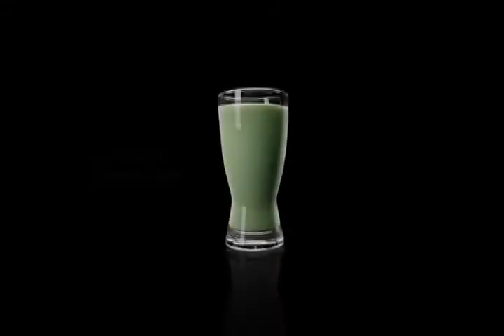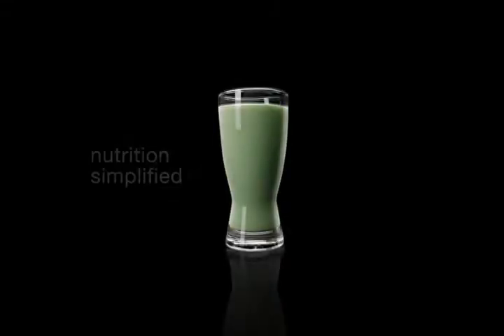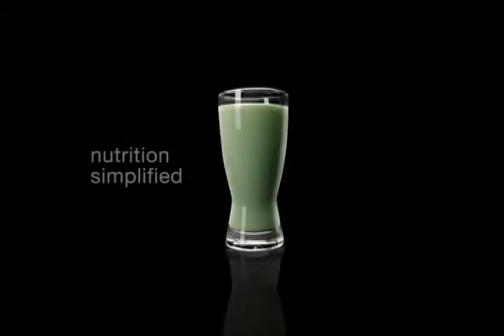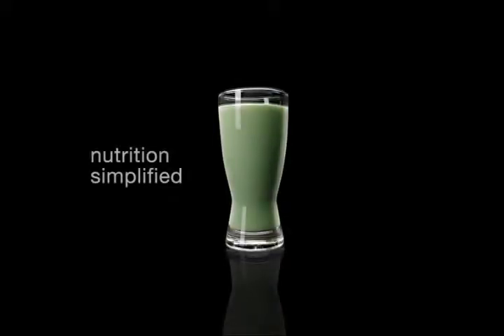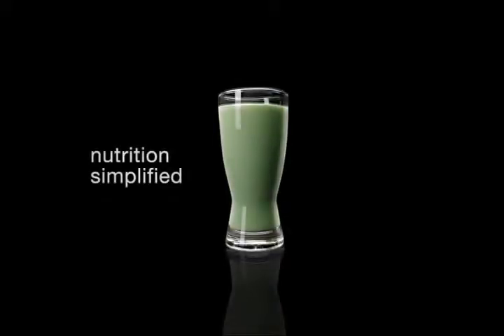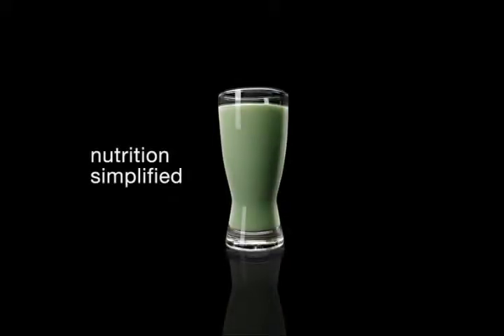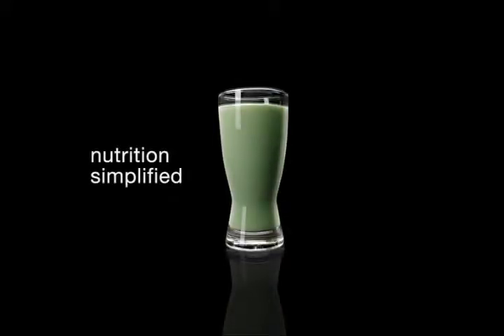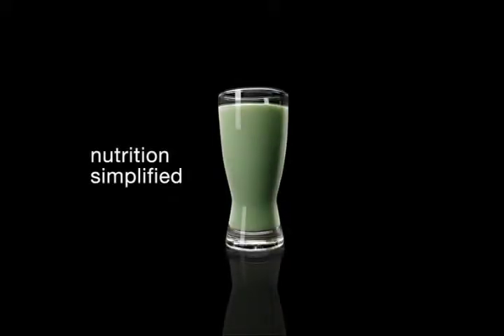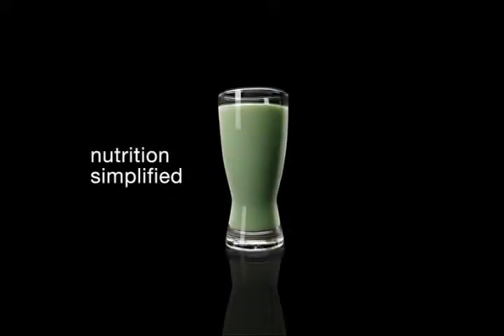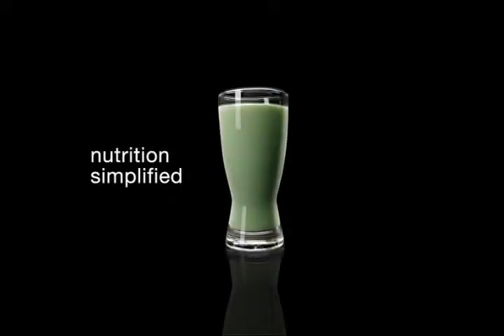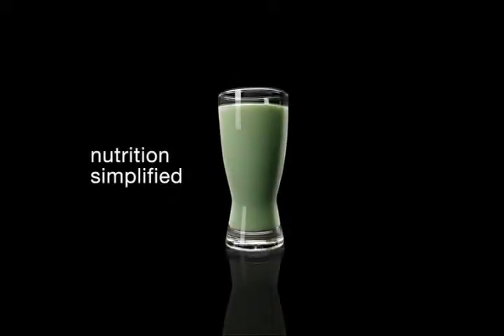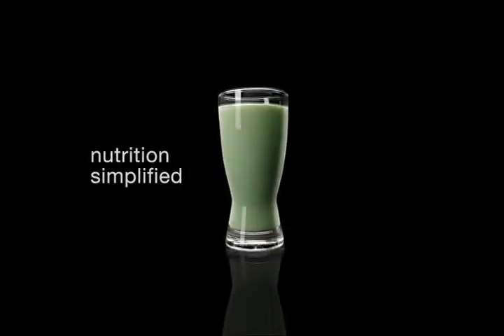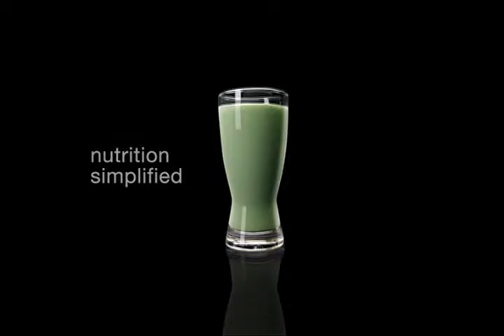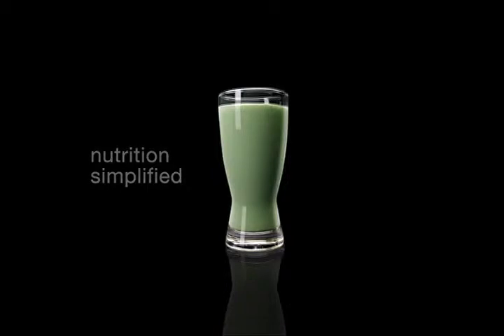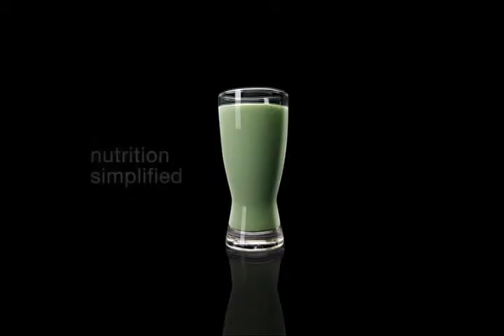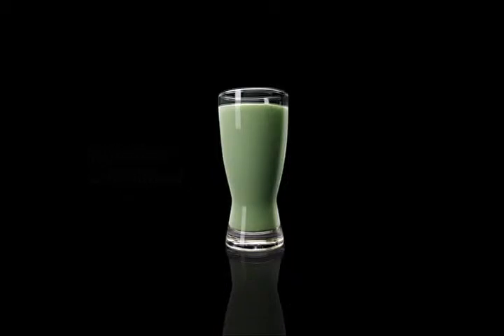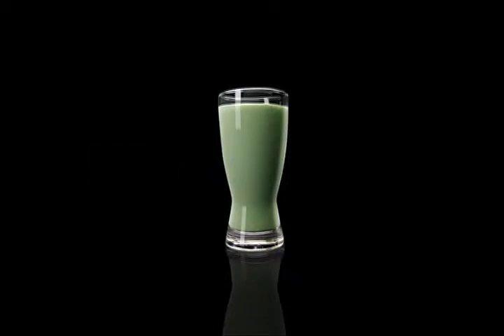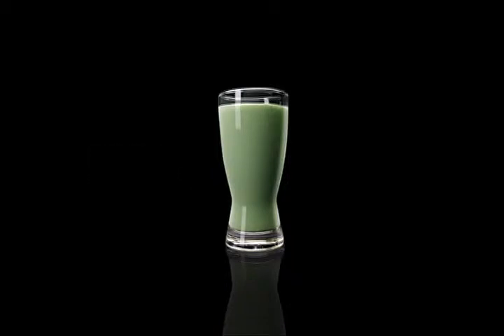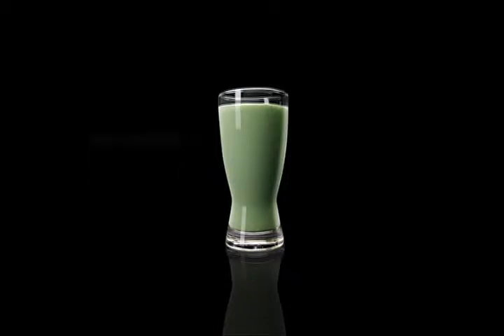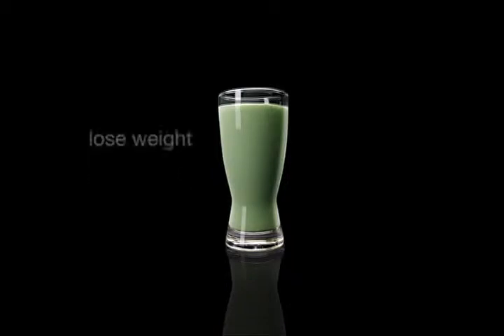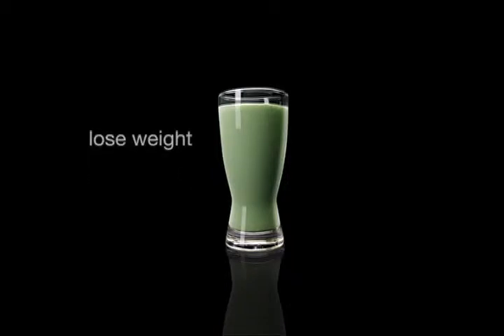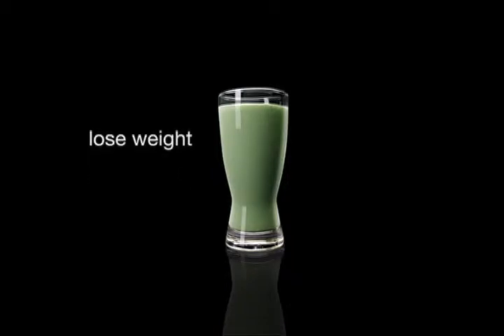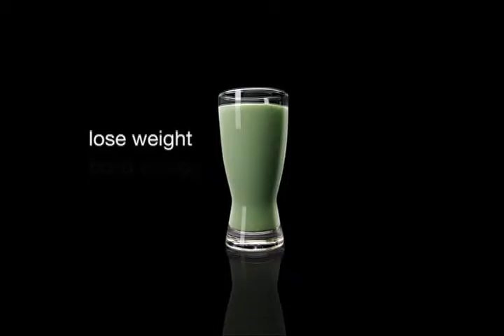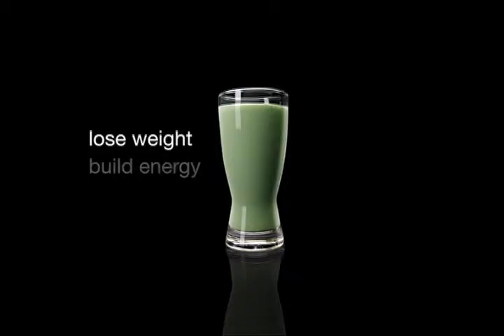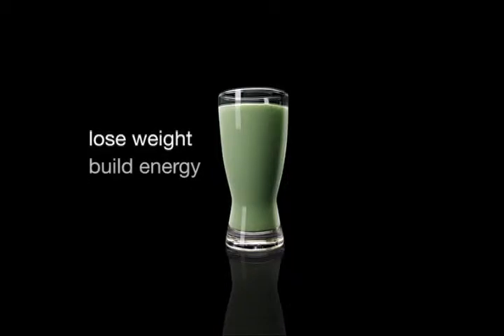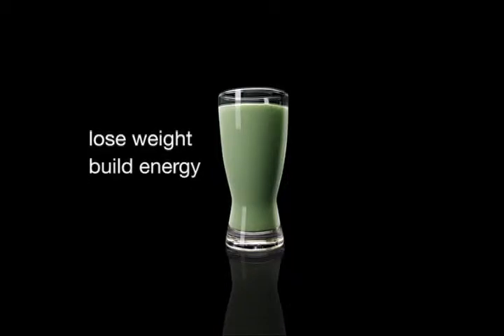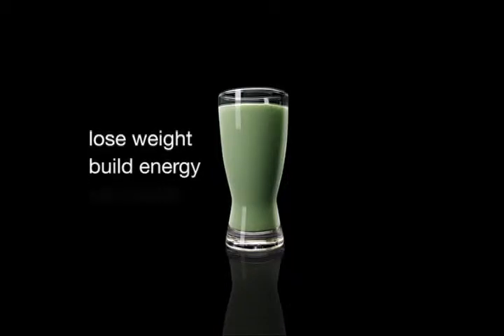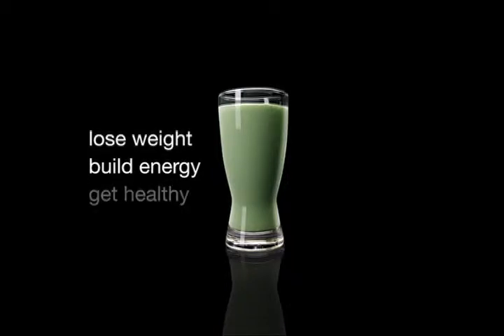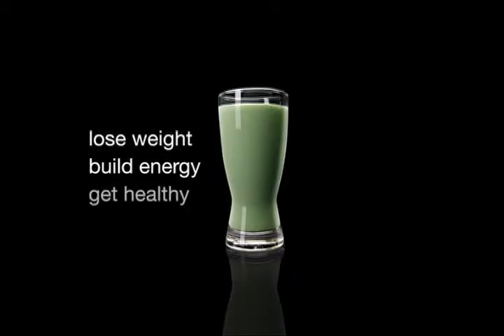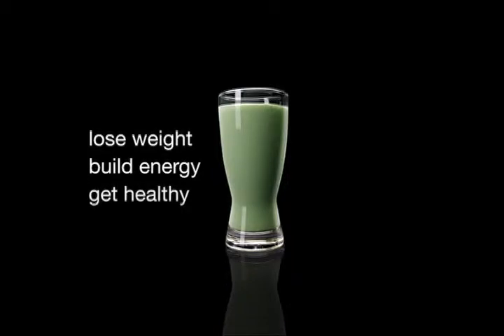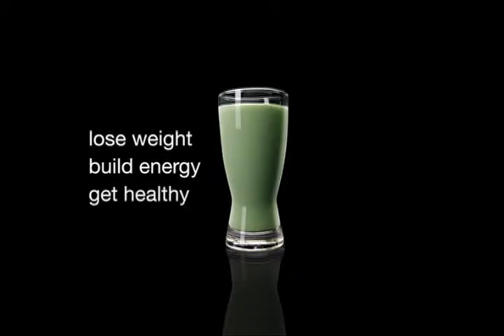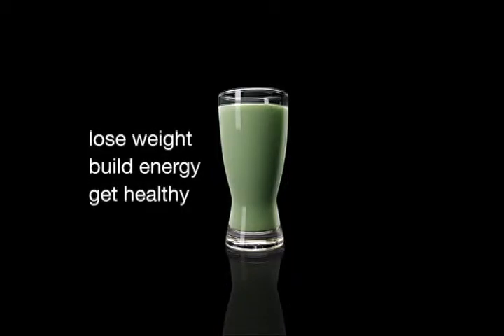Shakeology is nutrition simplified. Take one shake a day to help you lose weight, build energy, and get healthy.